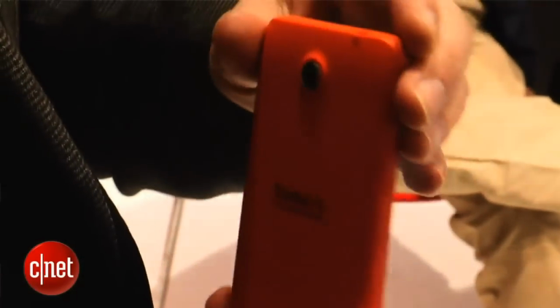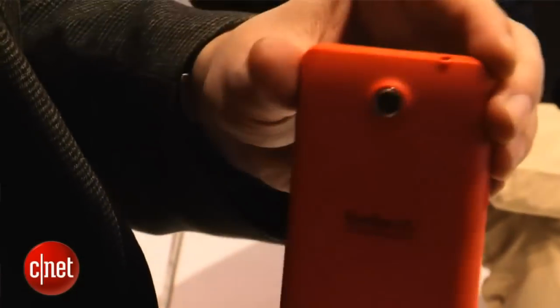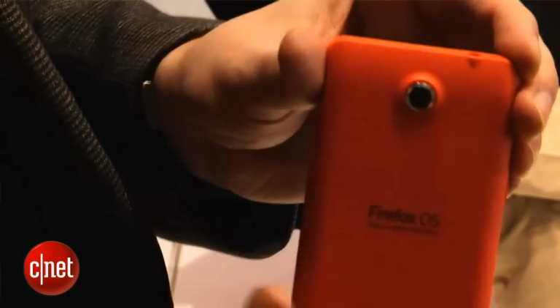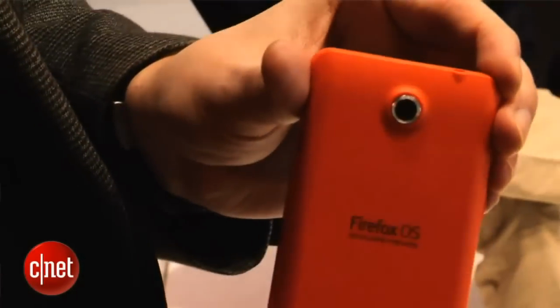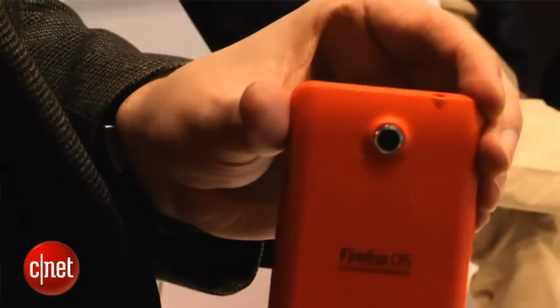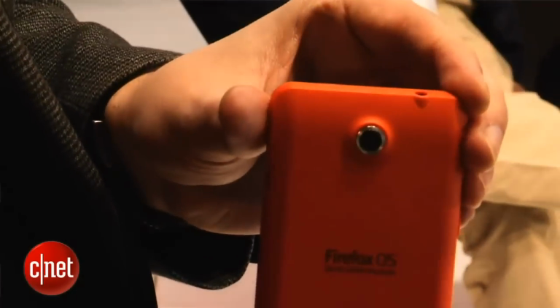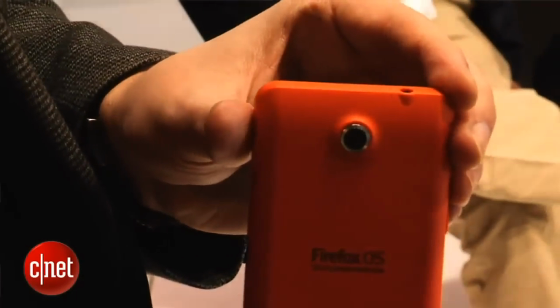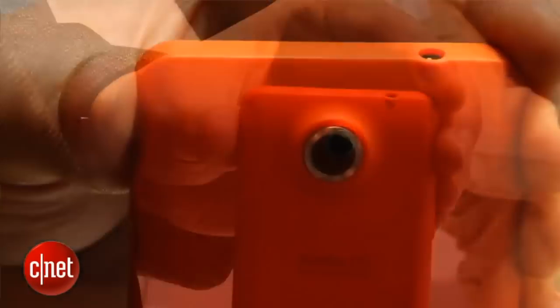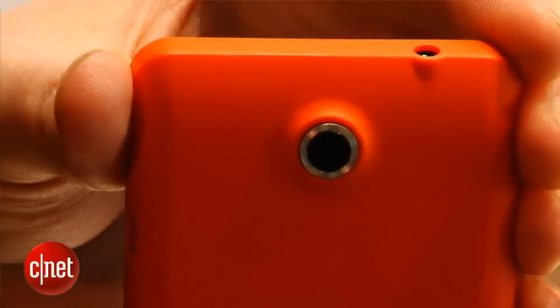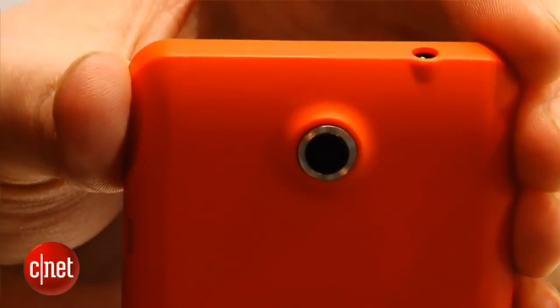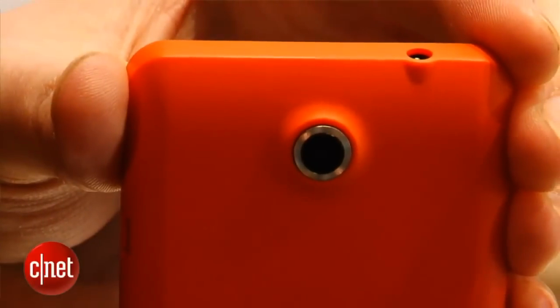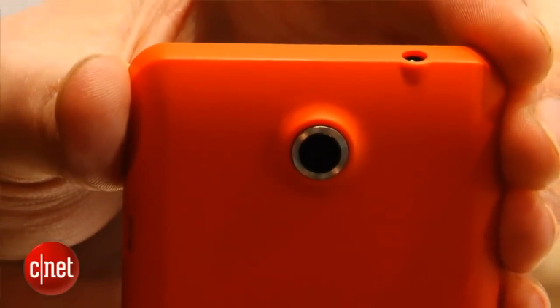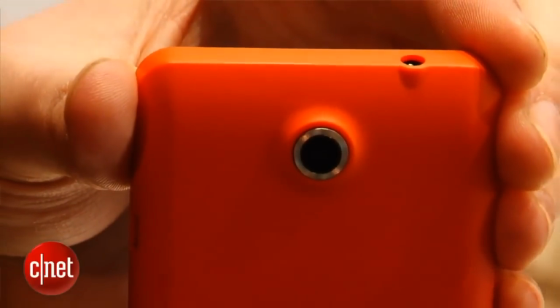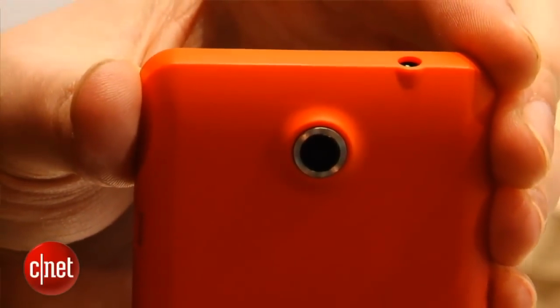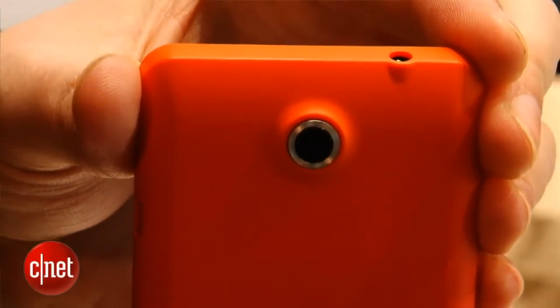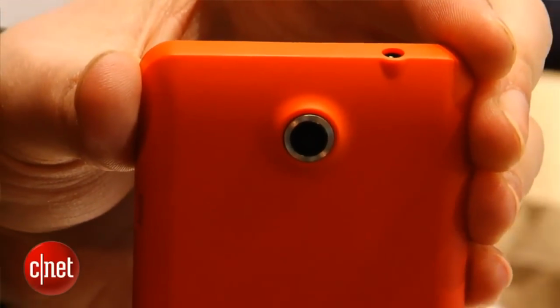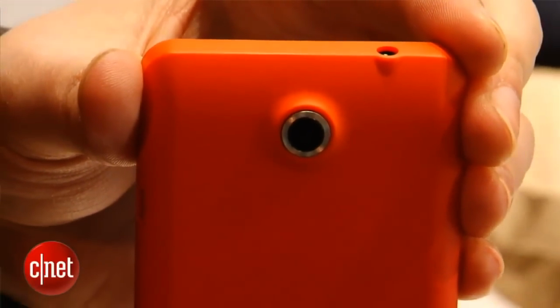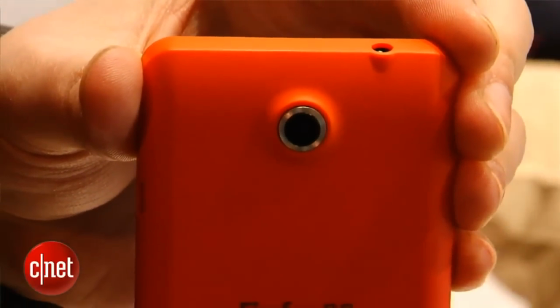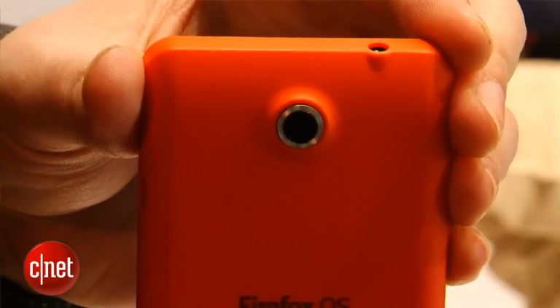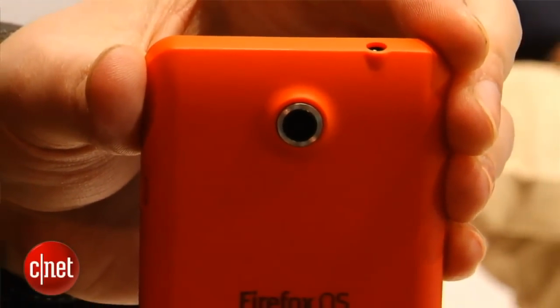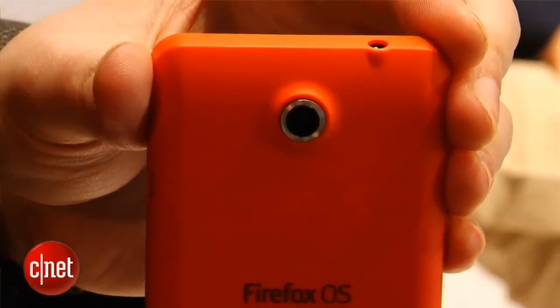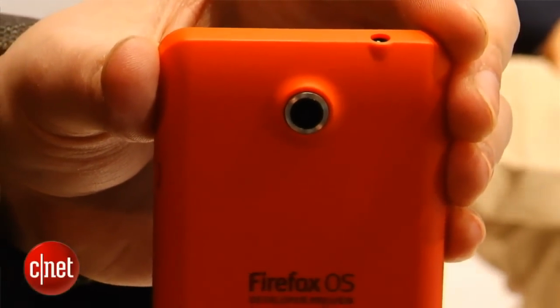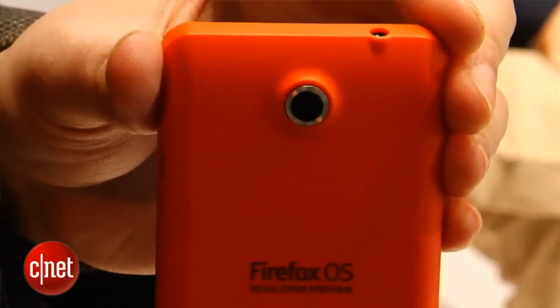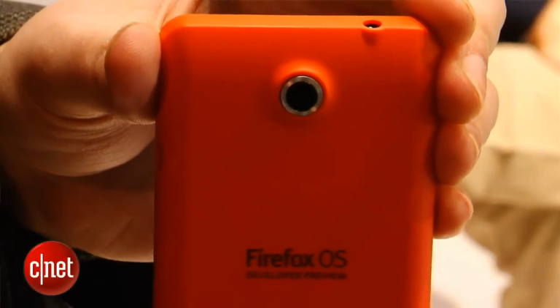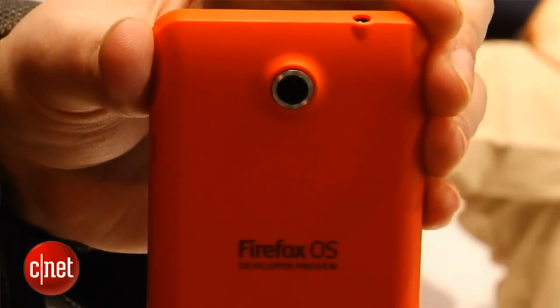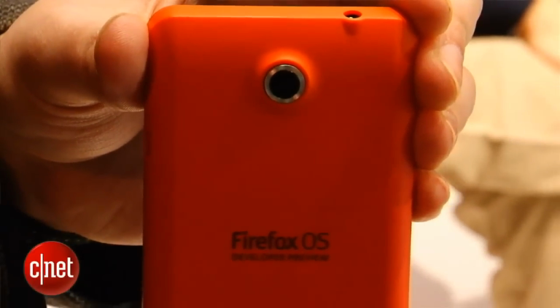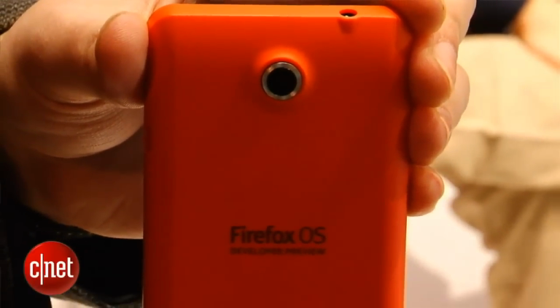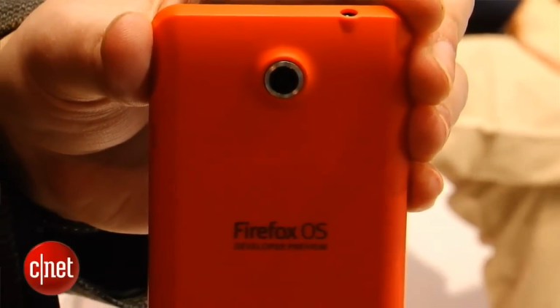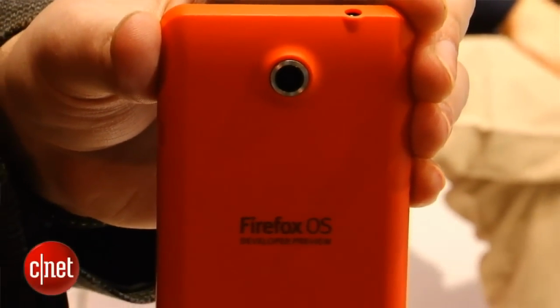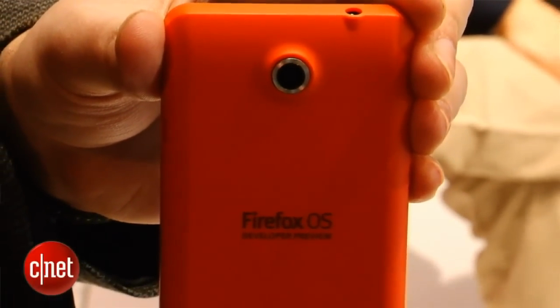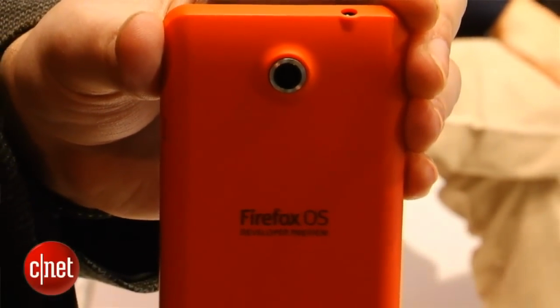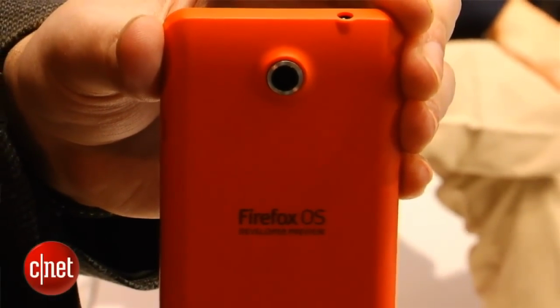Around the back you'll see a 3 megapixel camera as well as a bright orange shell, probably to do with the fact that it has Firefox.